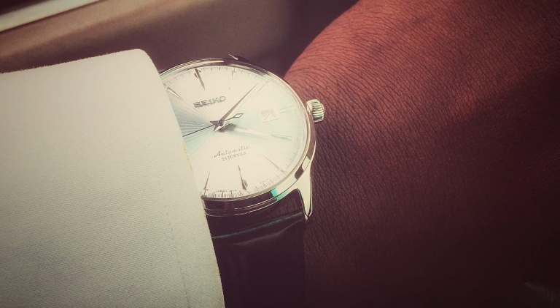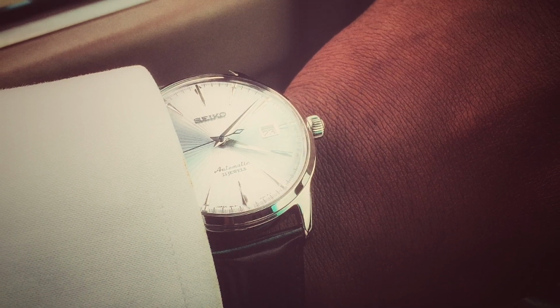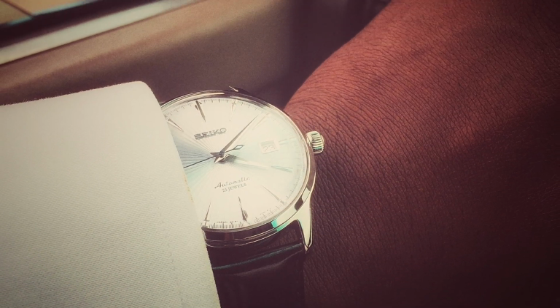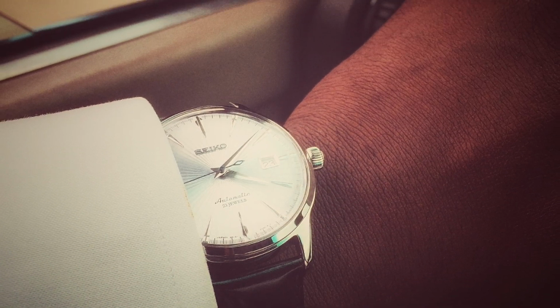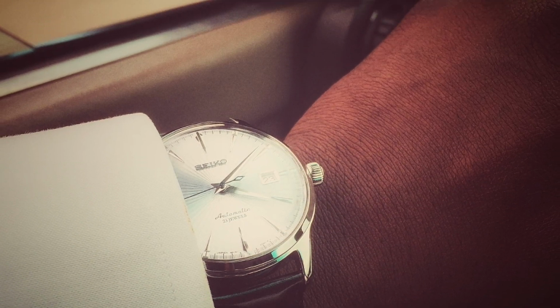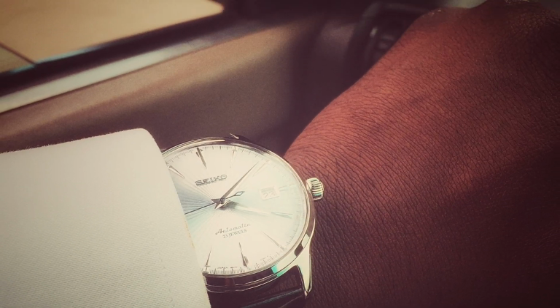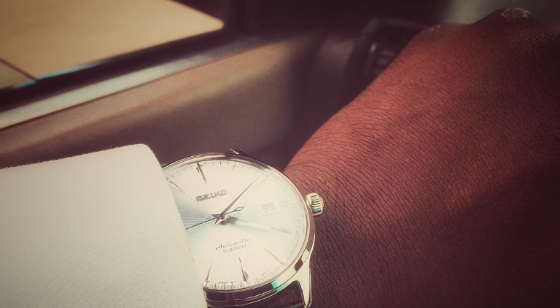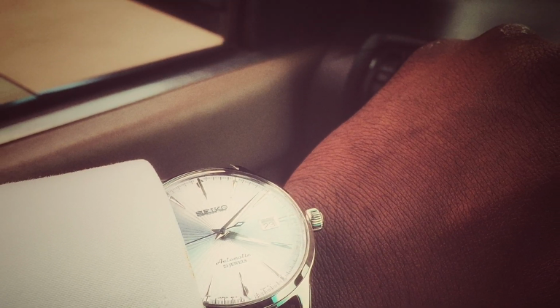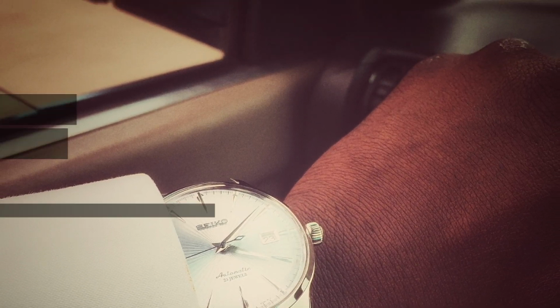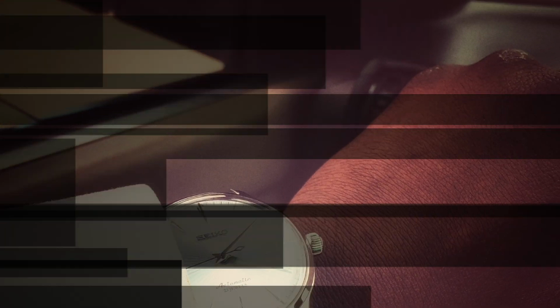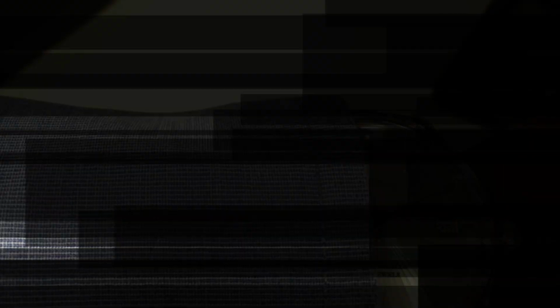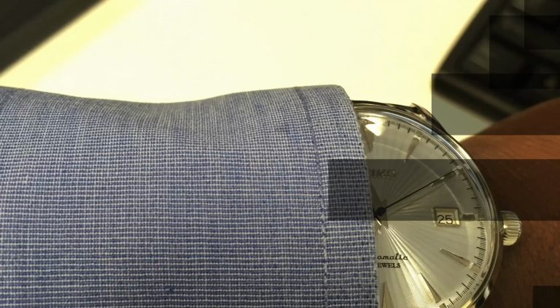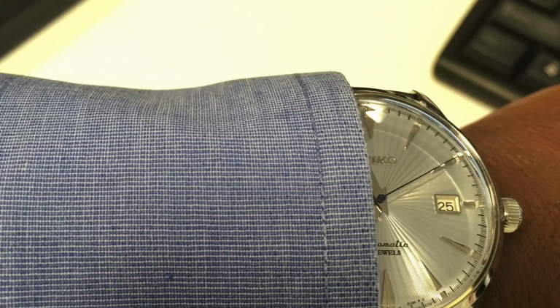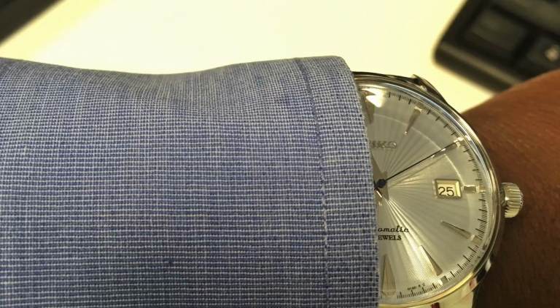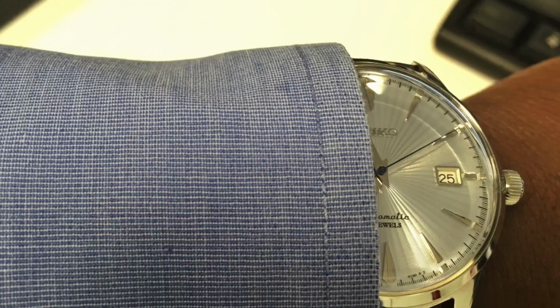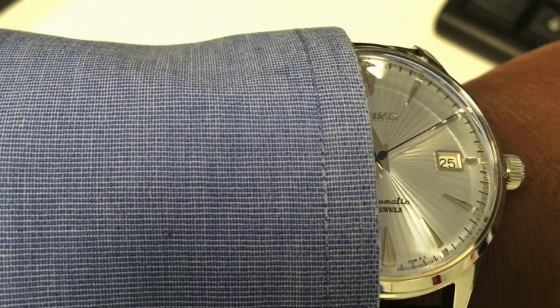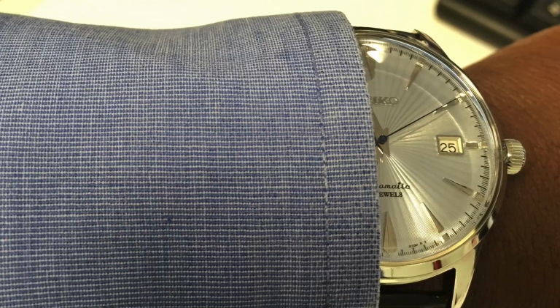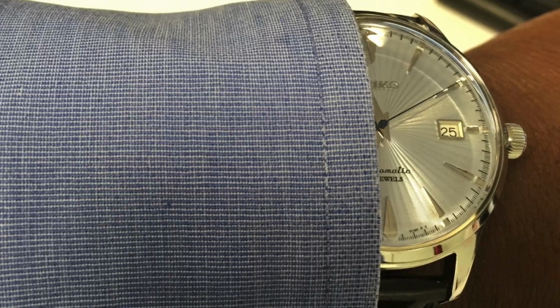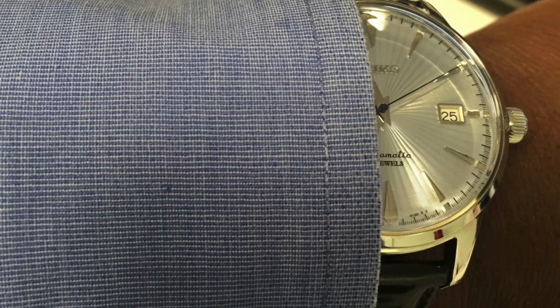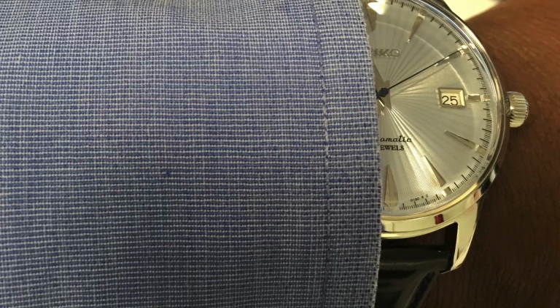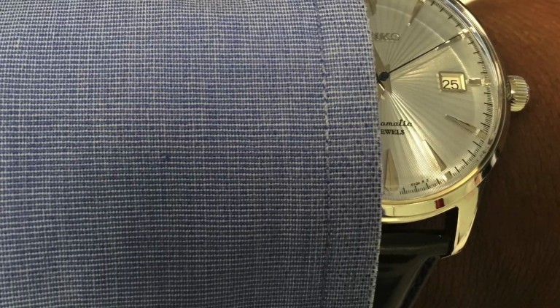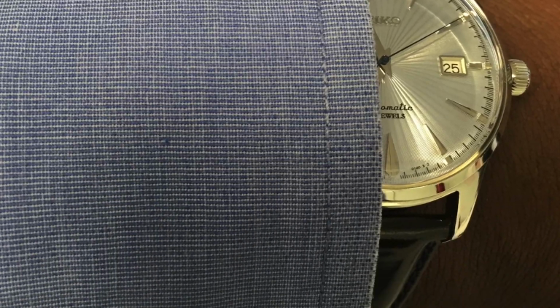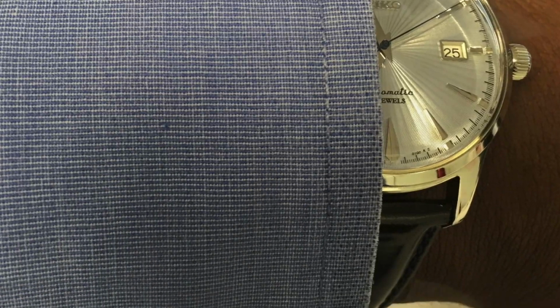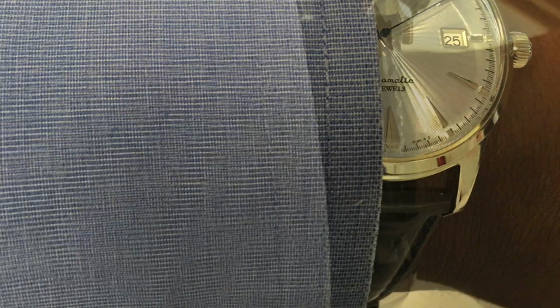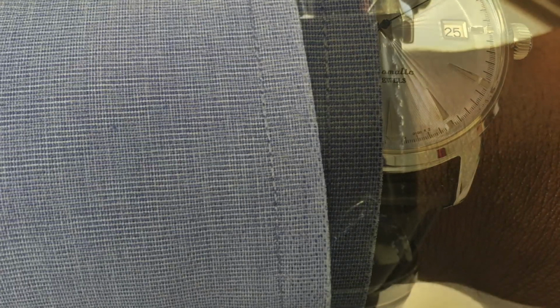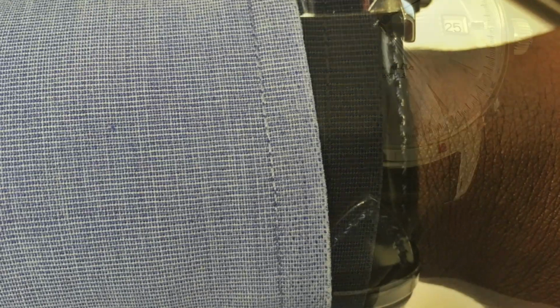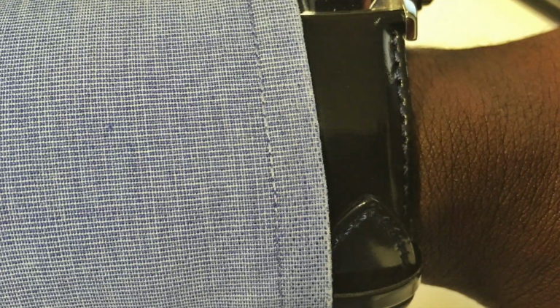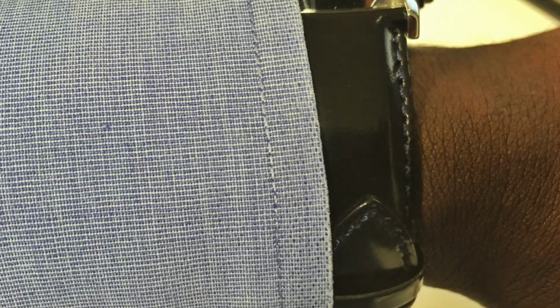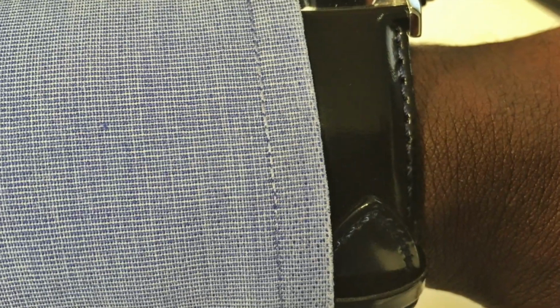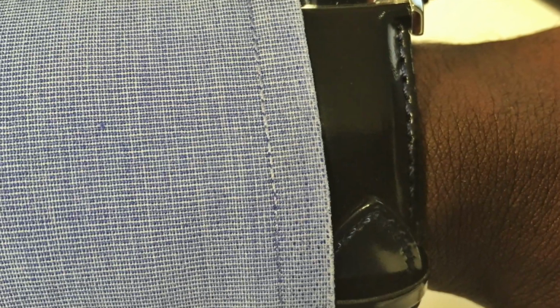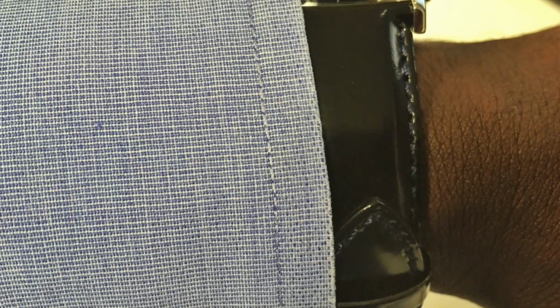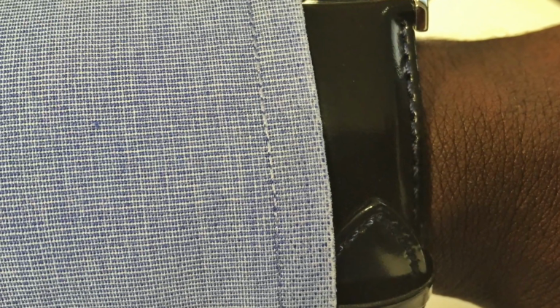Hope you enjoyed. This was the Seiko SARB065 Cocktail Time, the cool edition. Thank you.